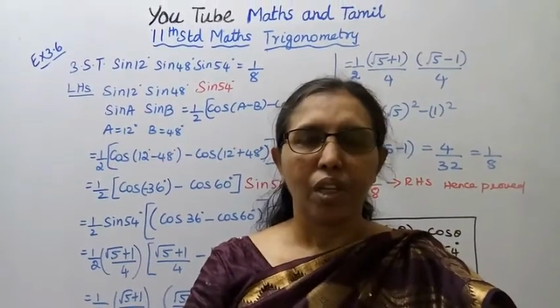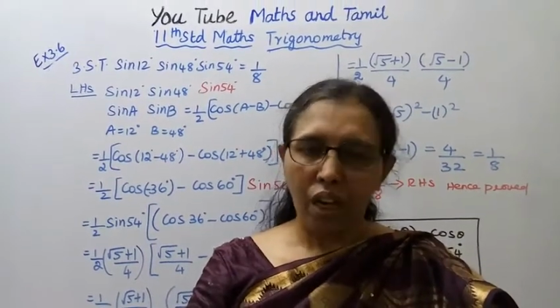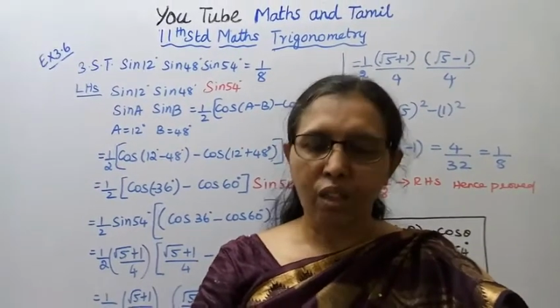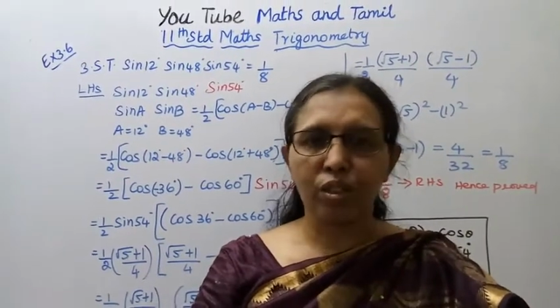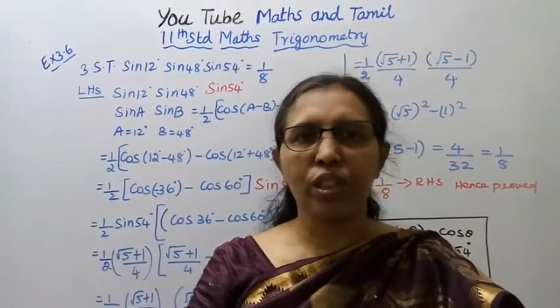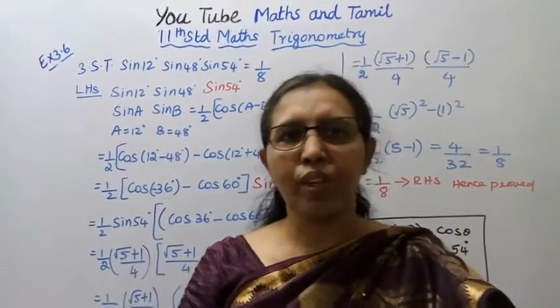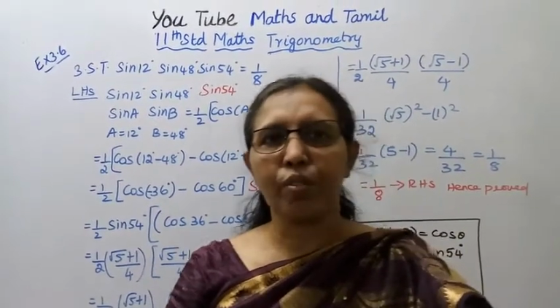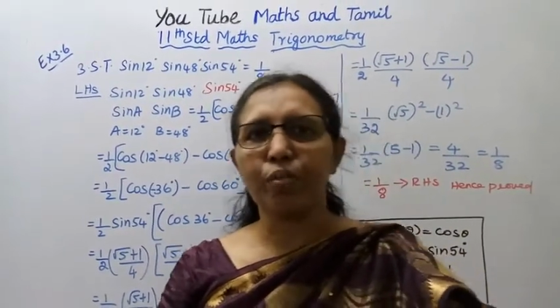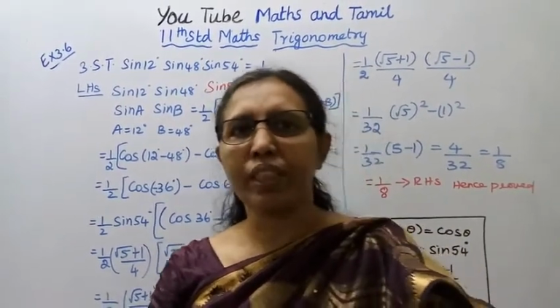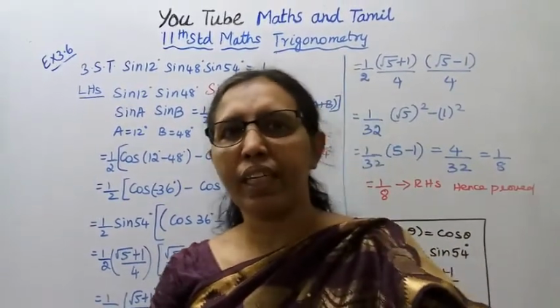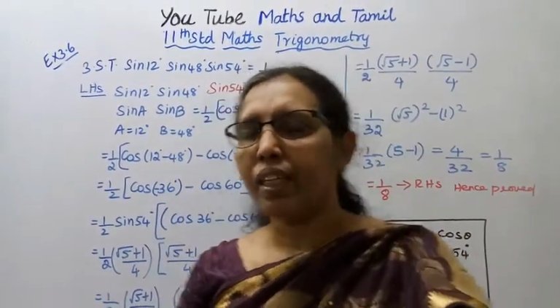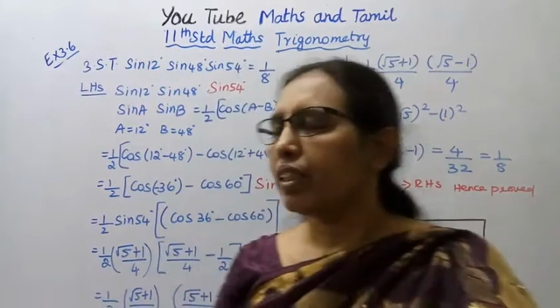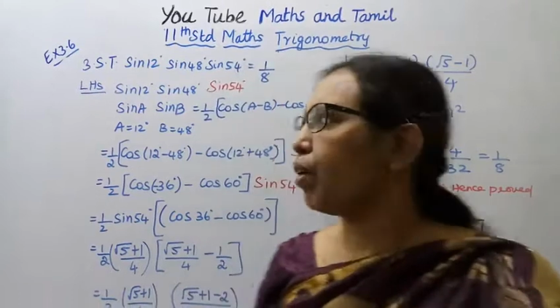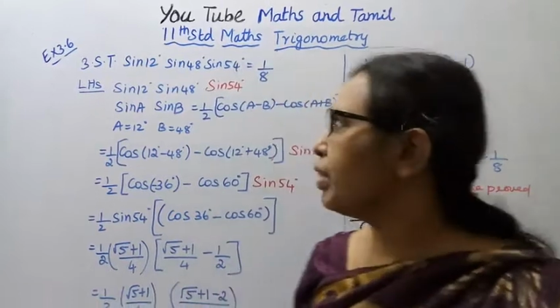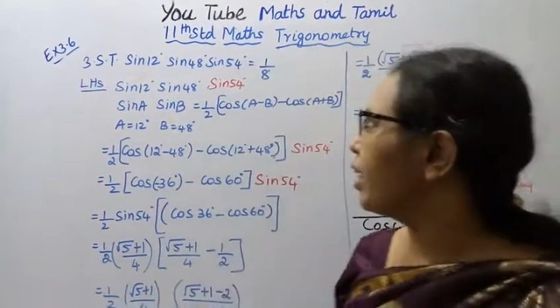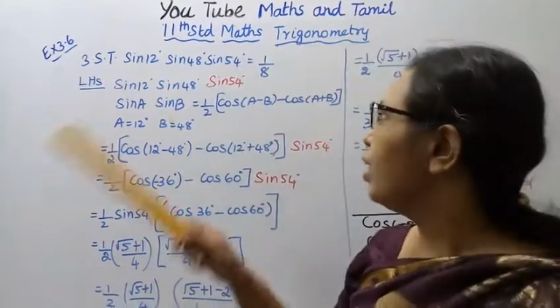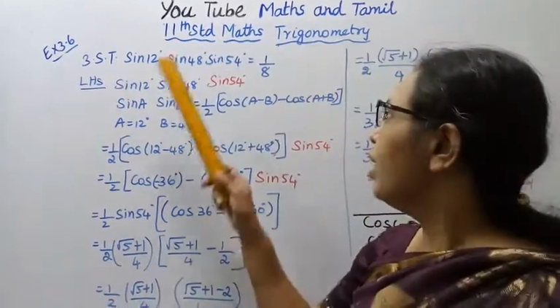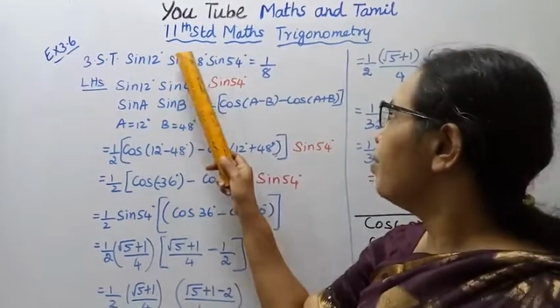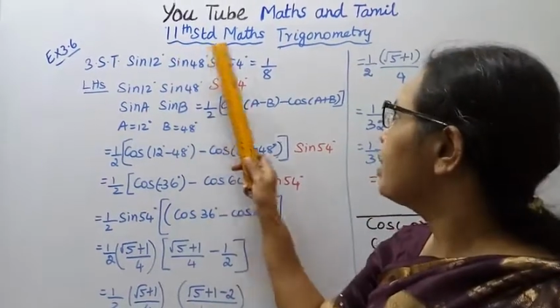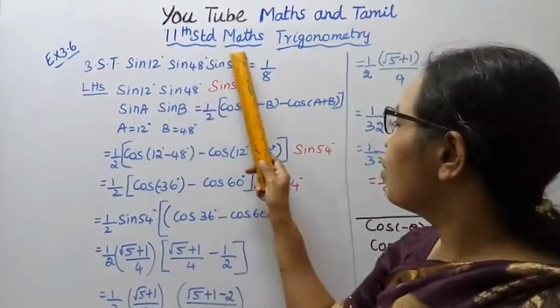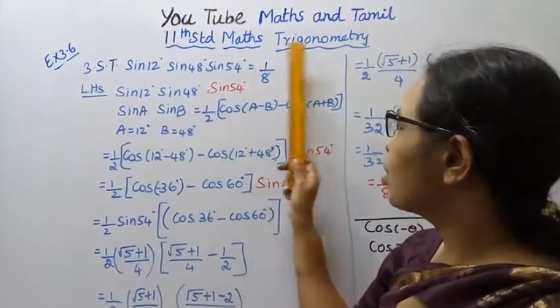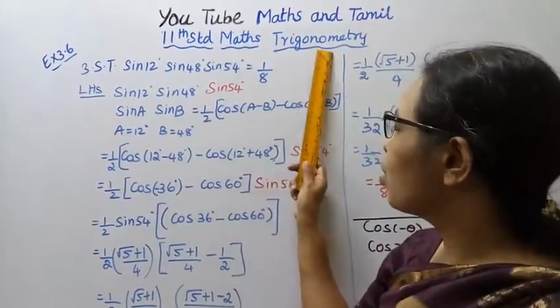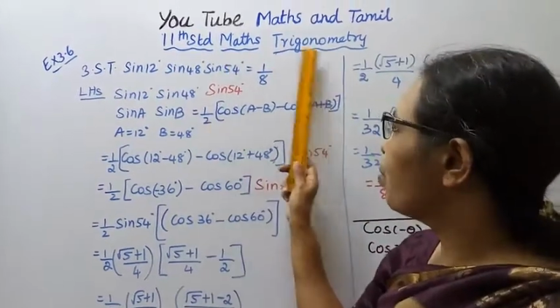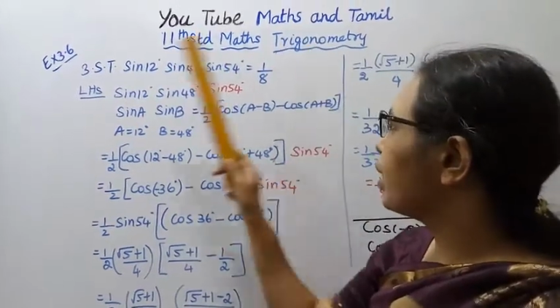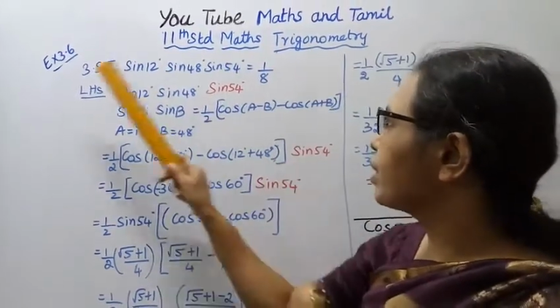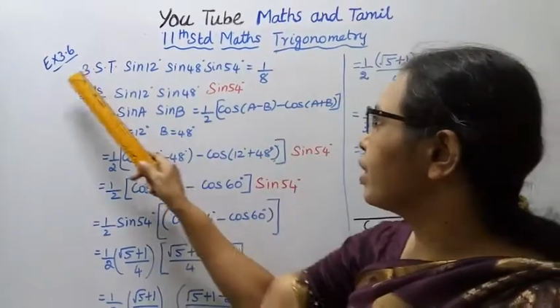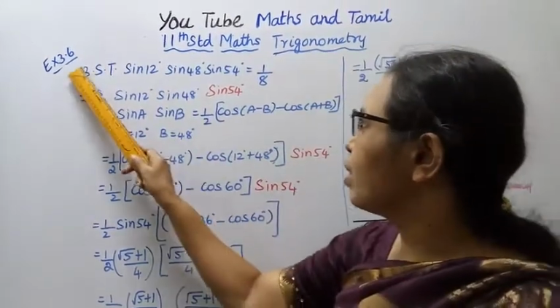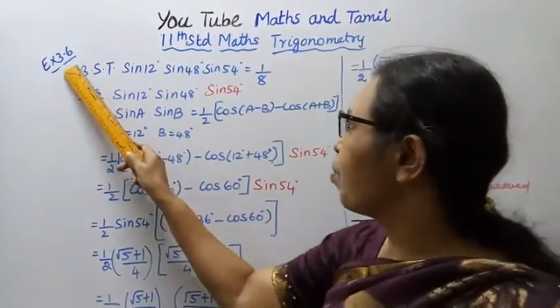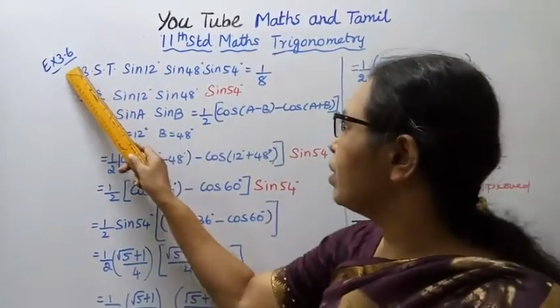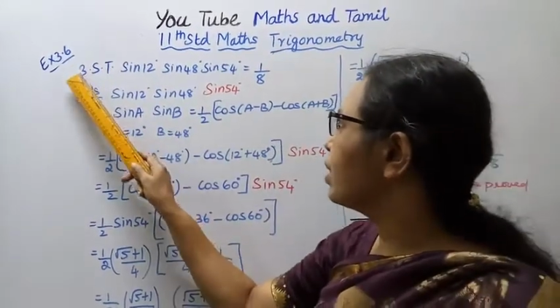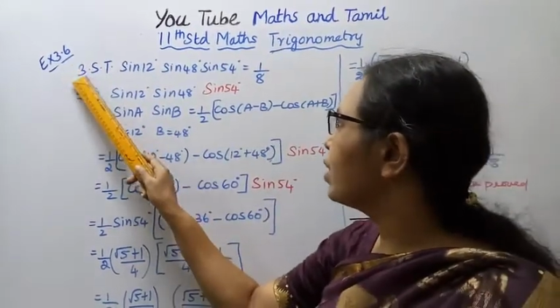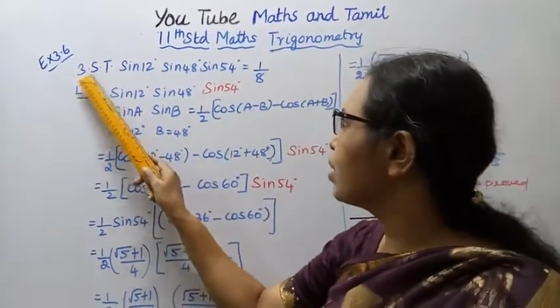Hello students, welcome to Max and Tavon channel. This is 11th standard trigonometry exercise 3.6, third sum.